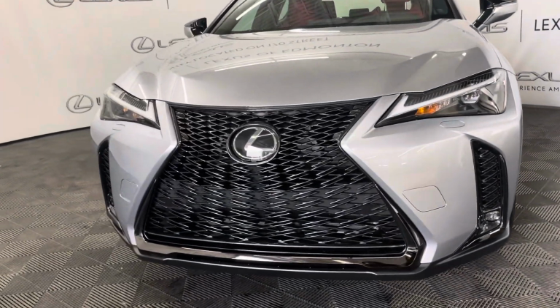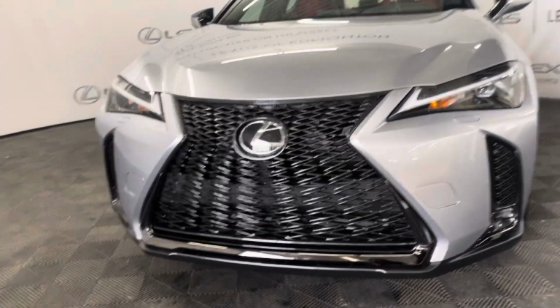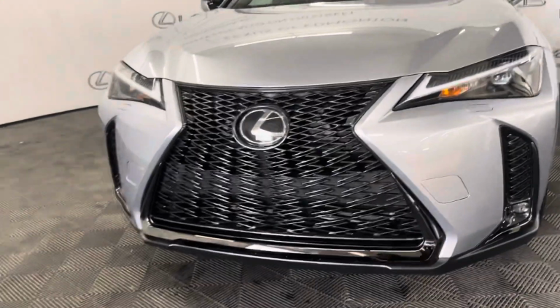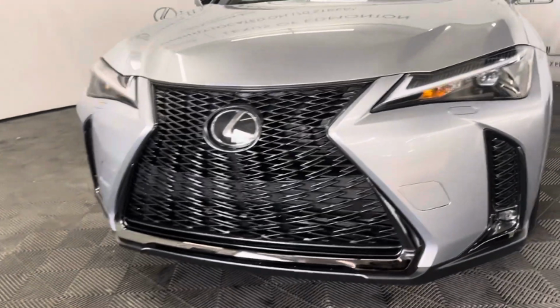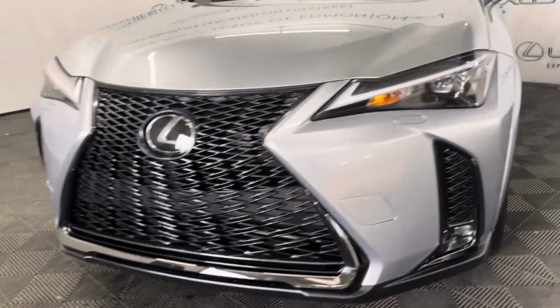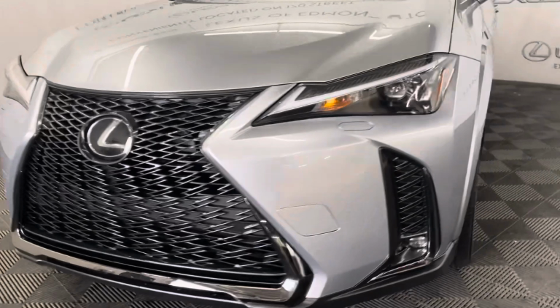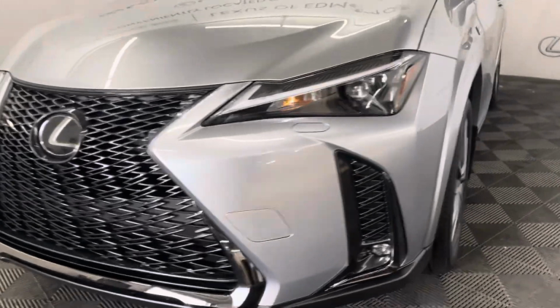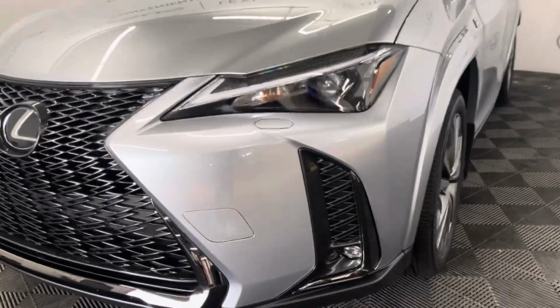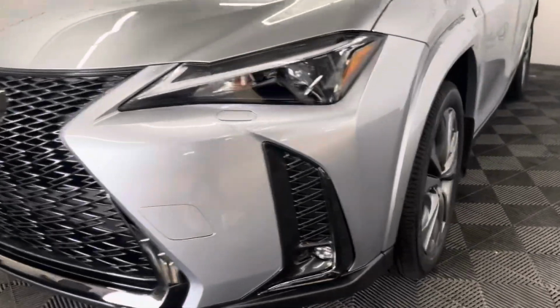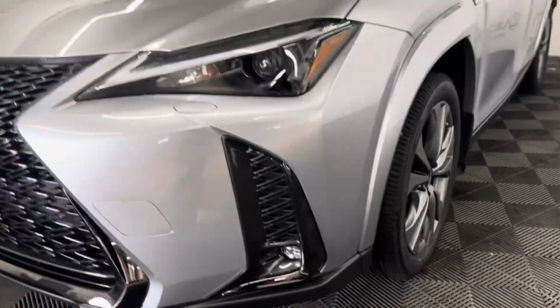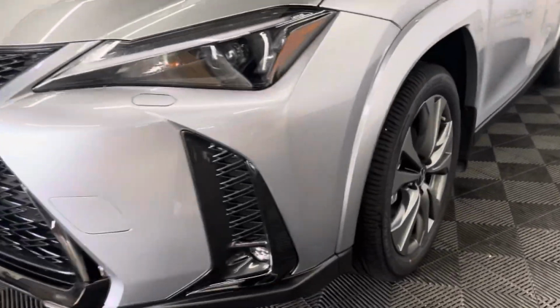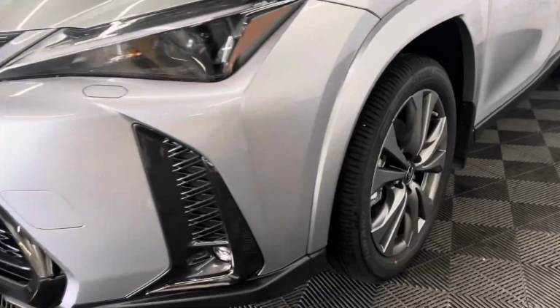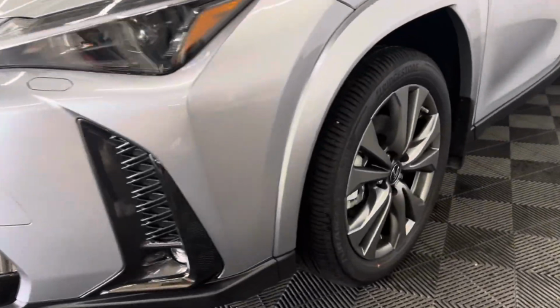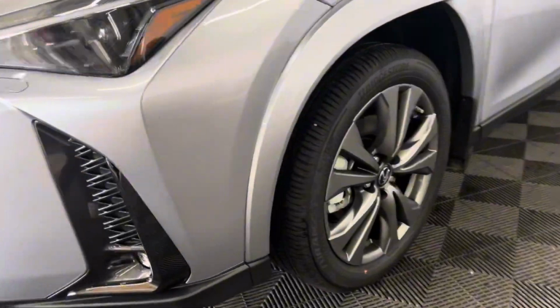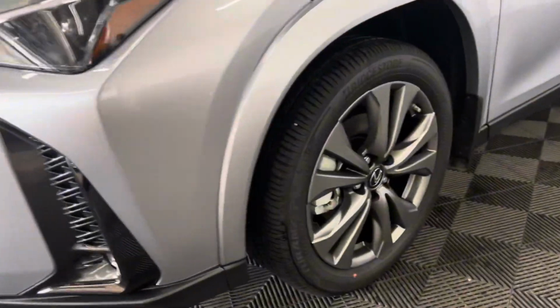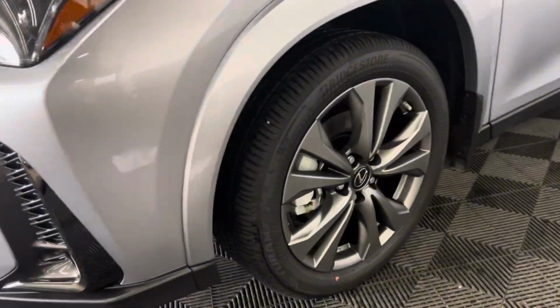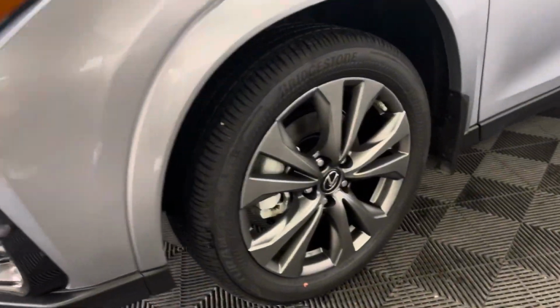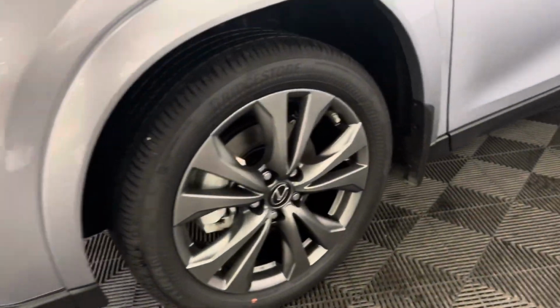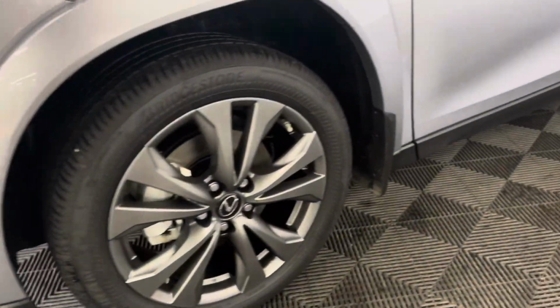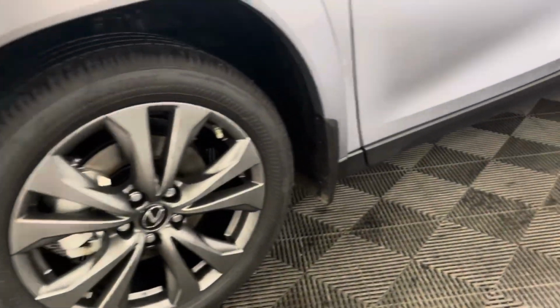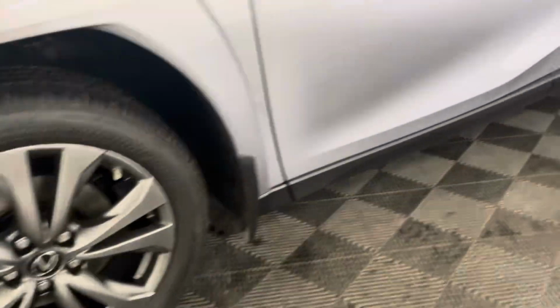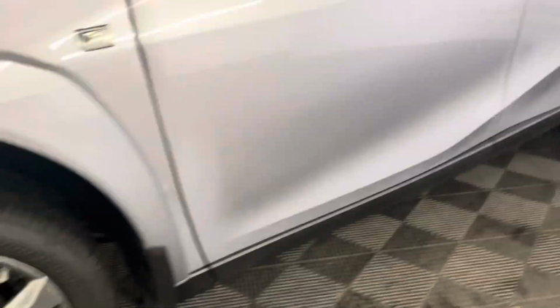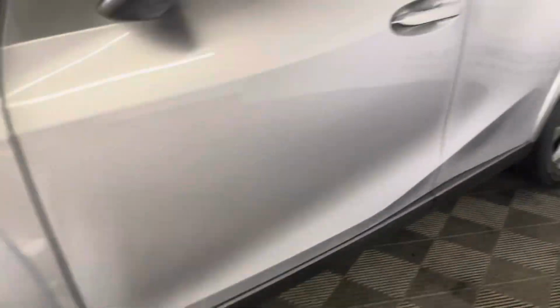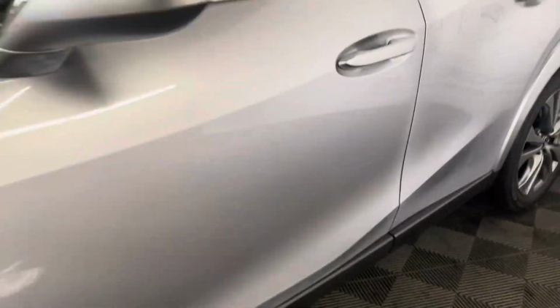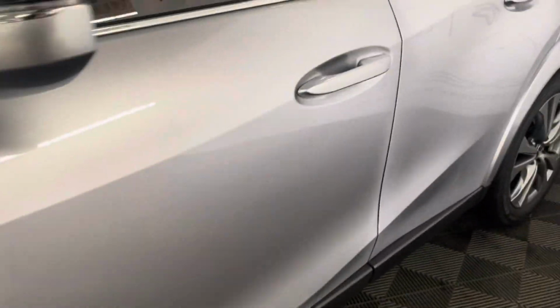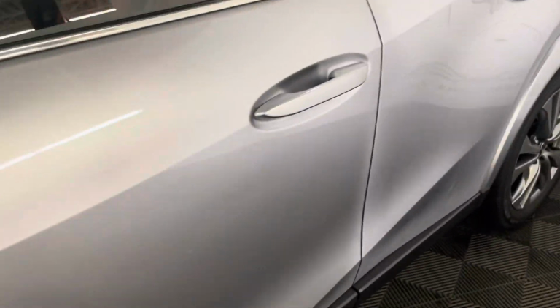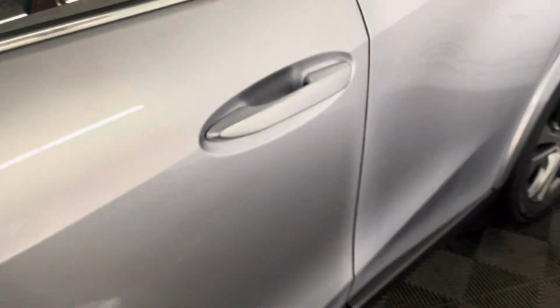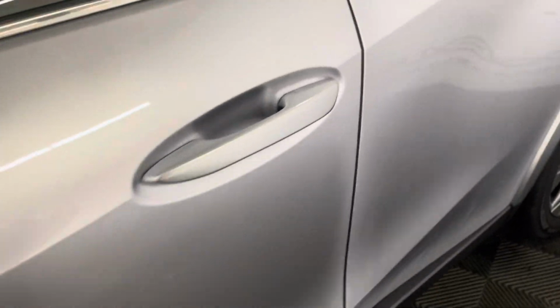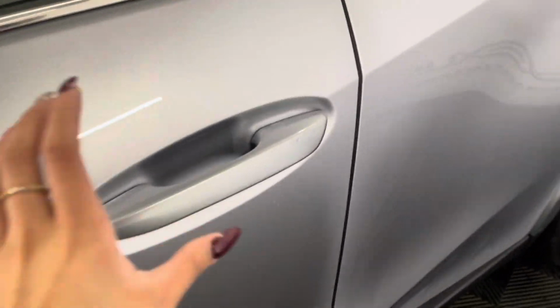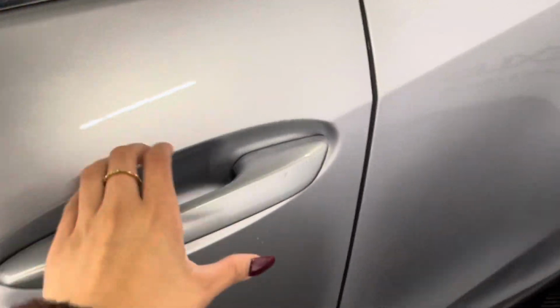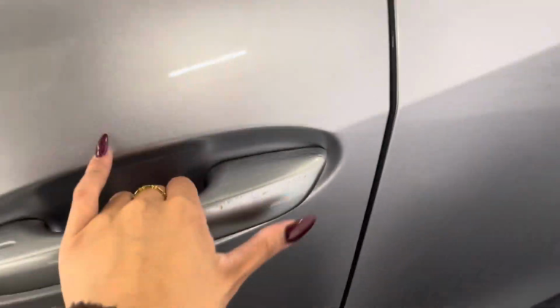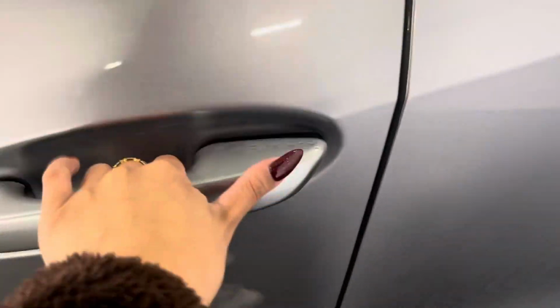Under the hood is a 2-liter 4-cylinder engine. You have 18-inch alloy wheels and keyless entry.